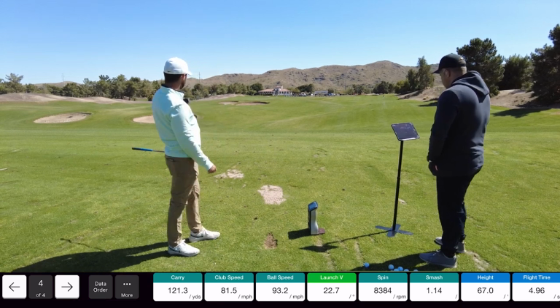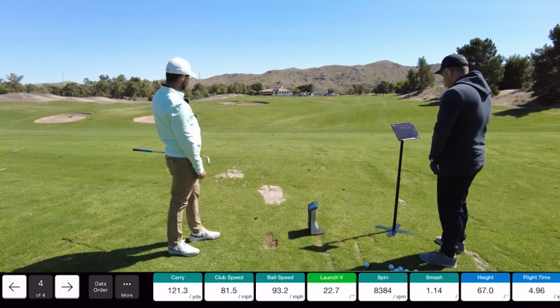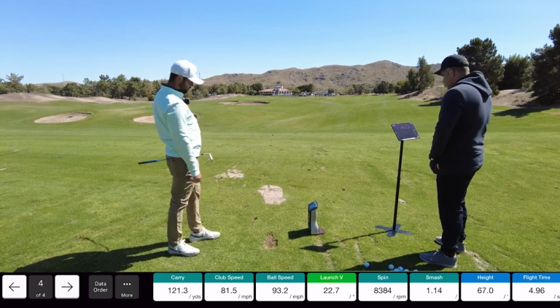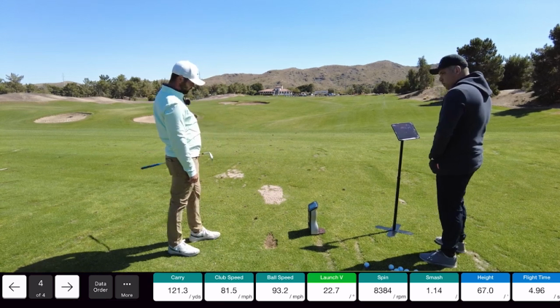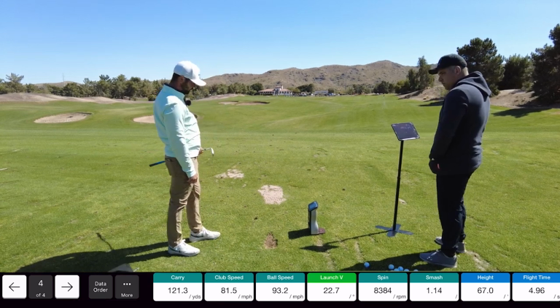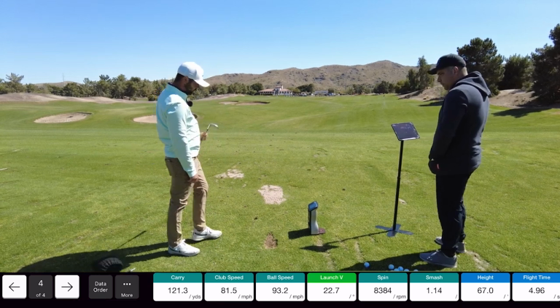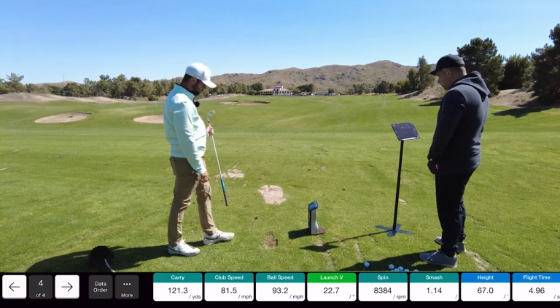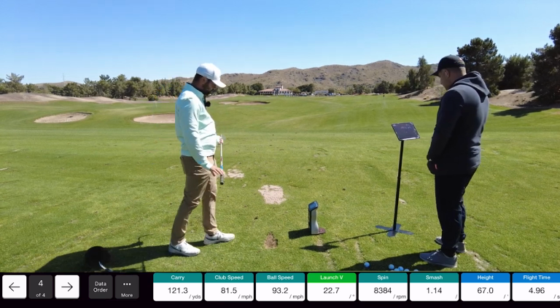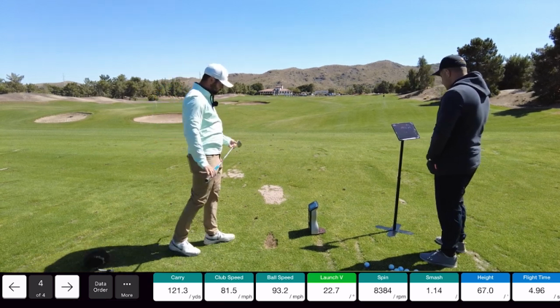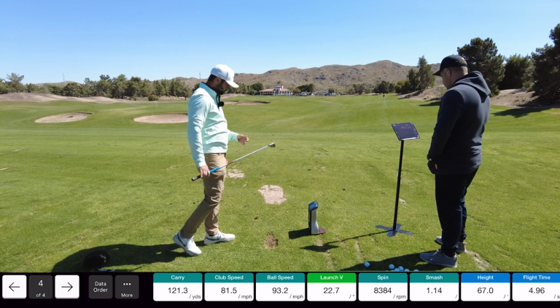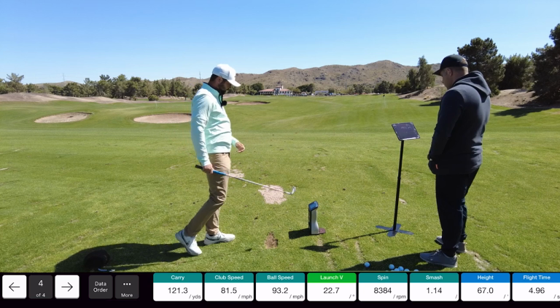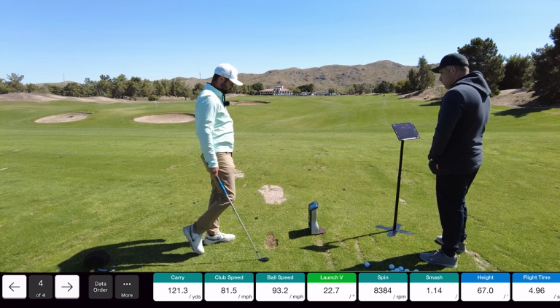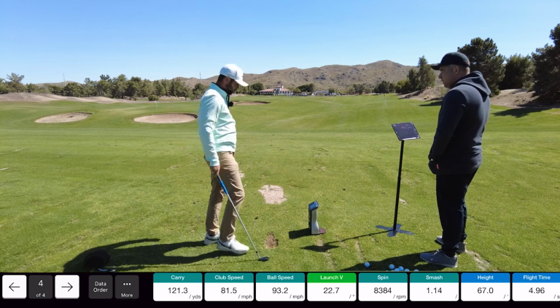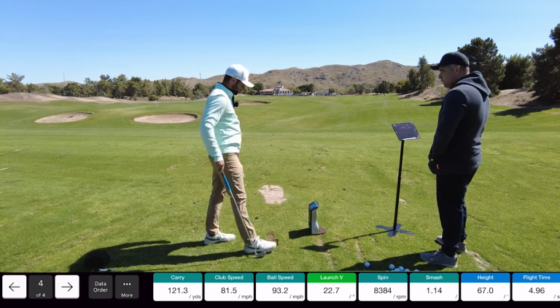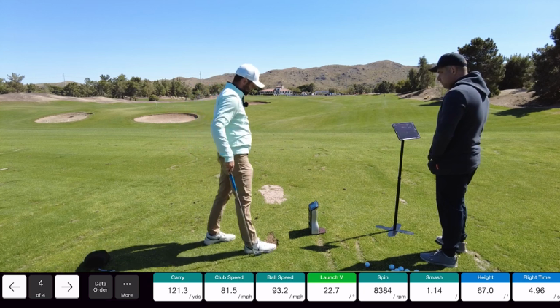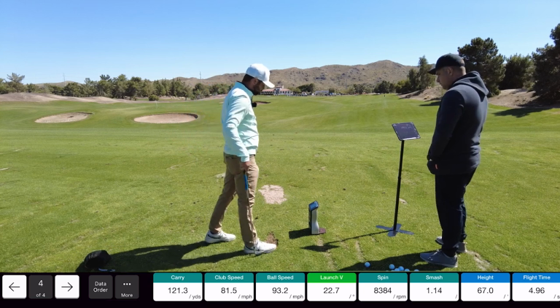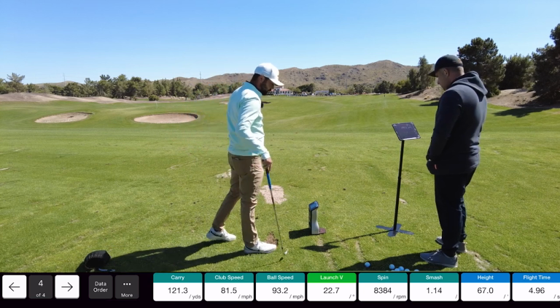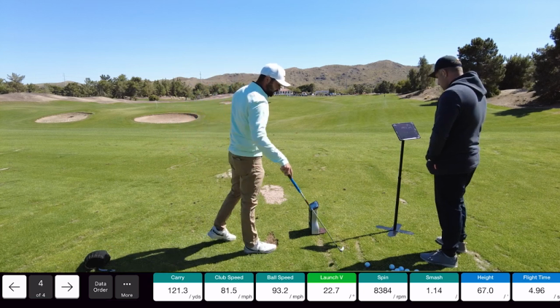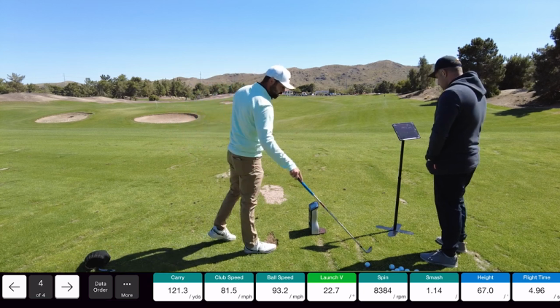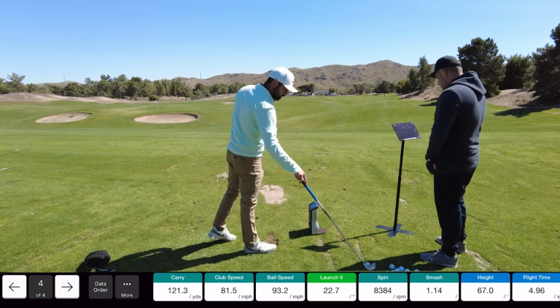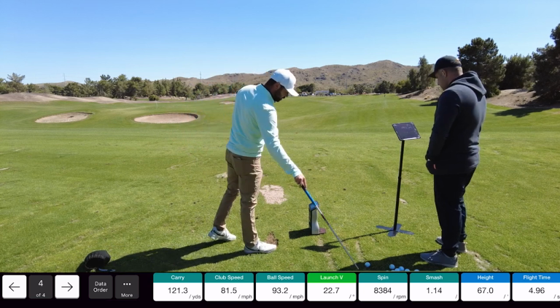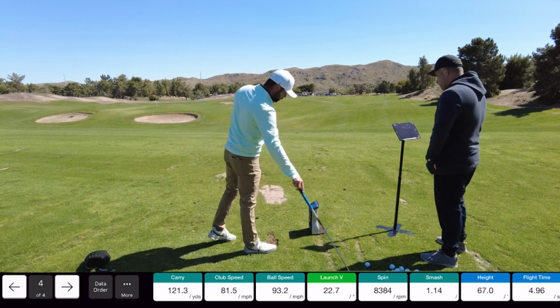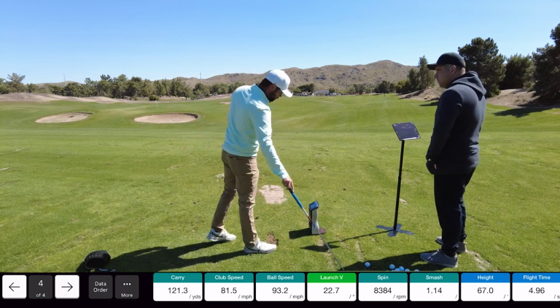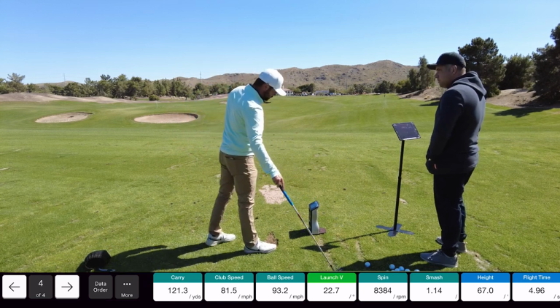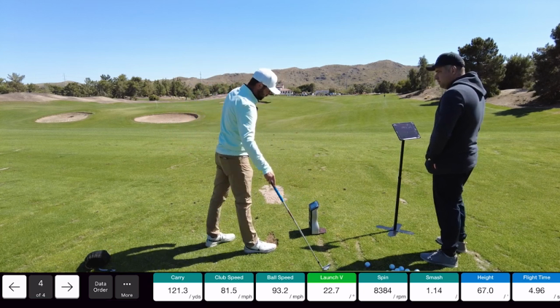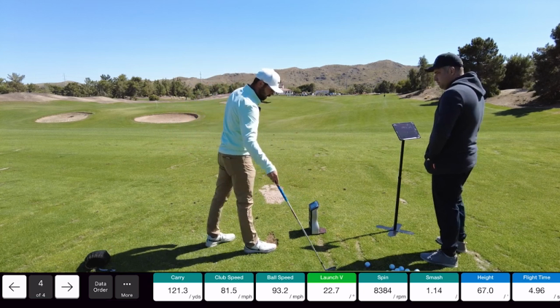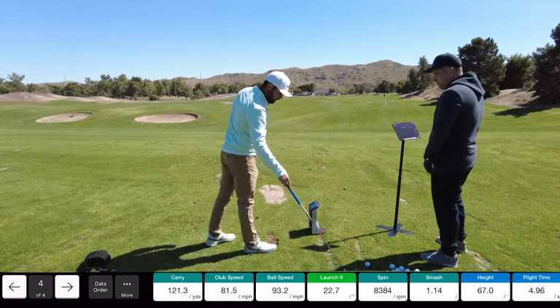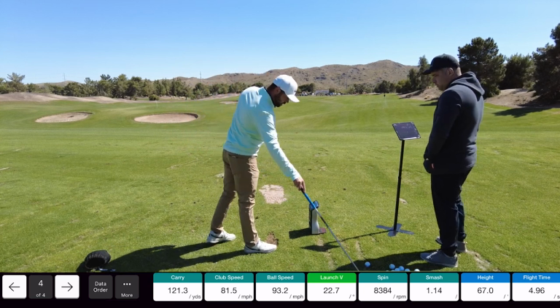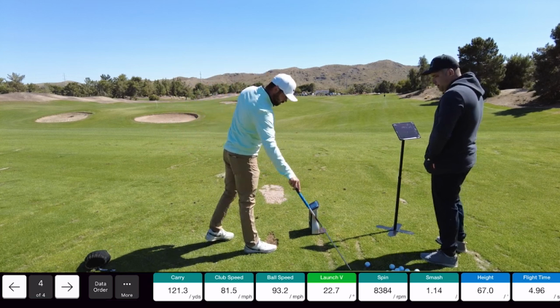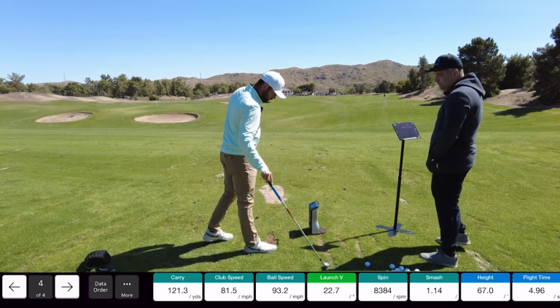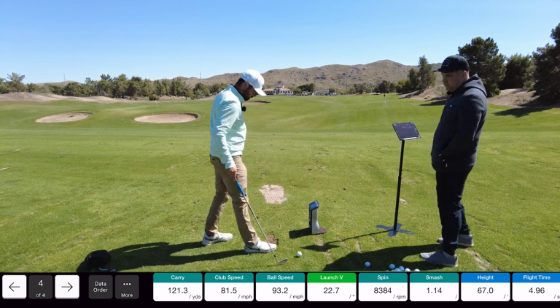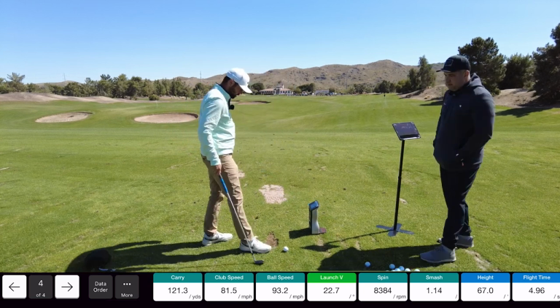I got 121.3. 123. So like two yards? Yeah, a yard and a half — that's not bad.